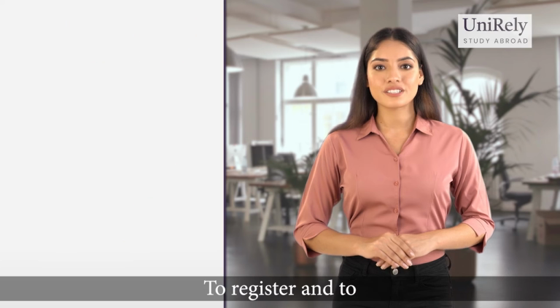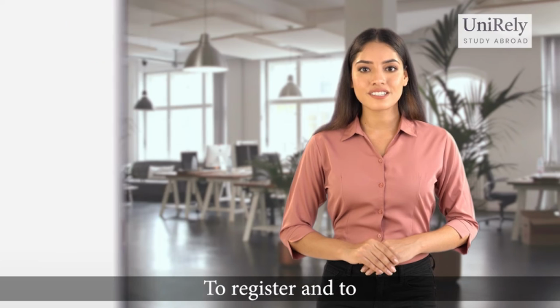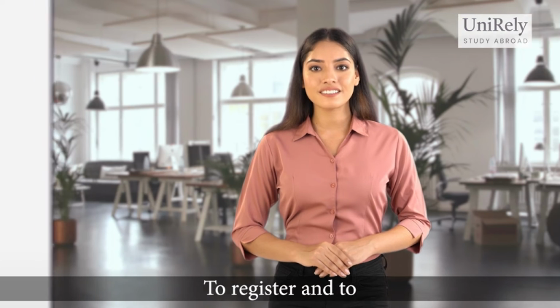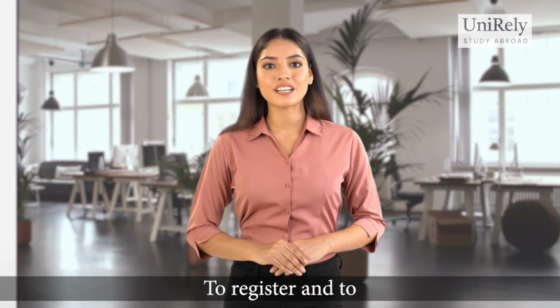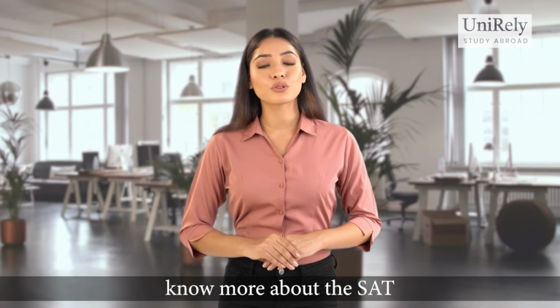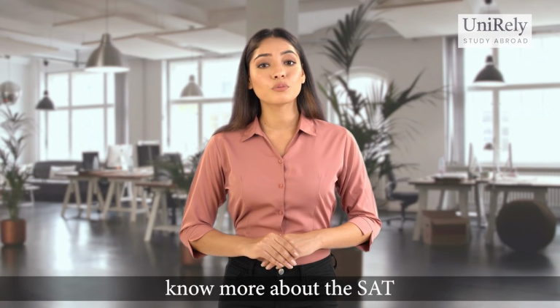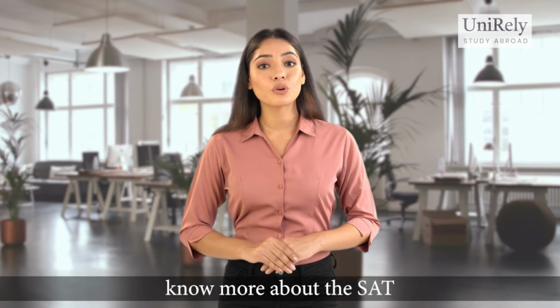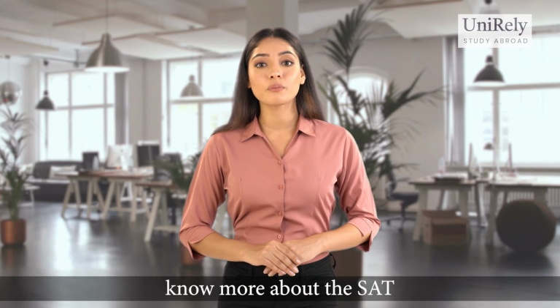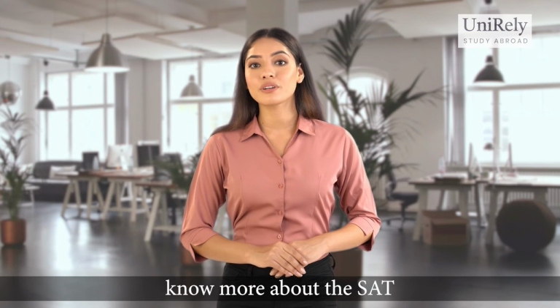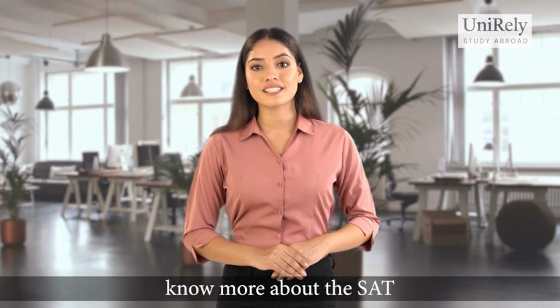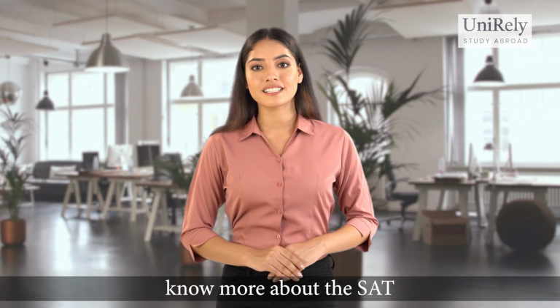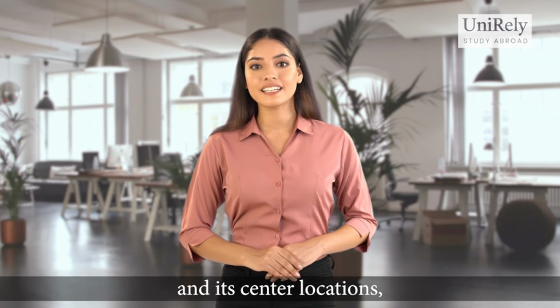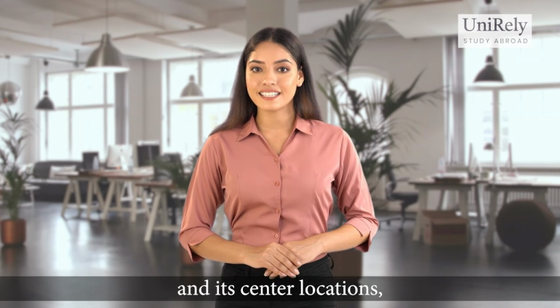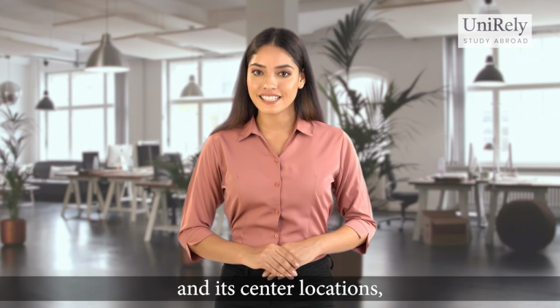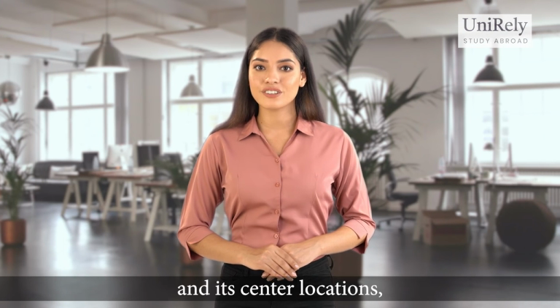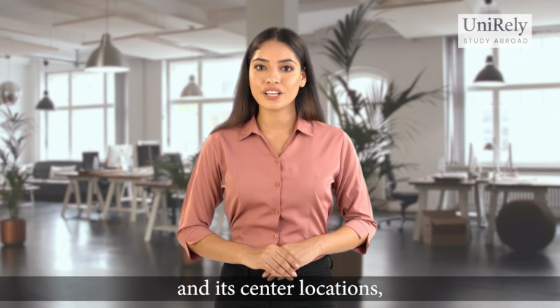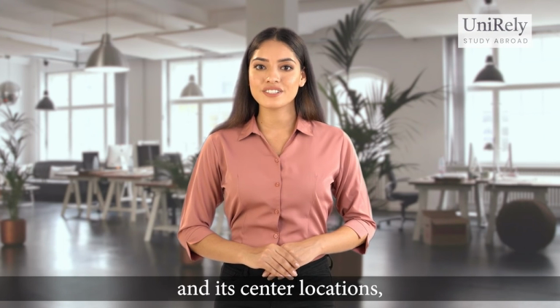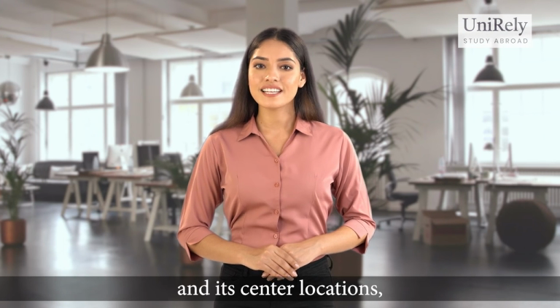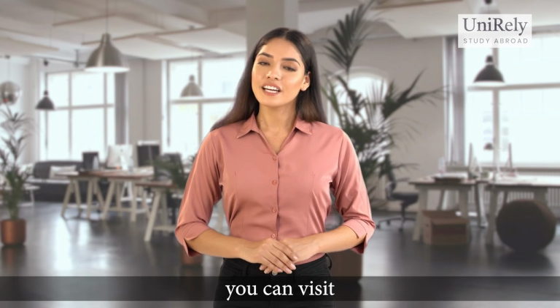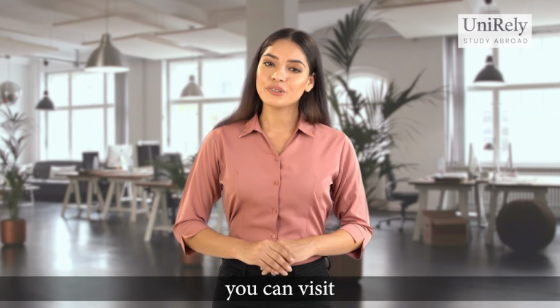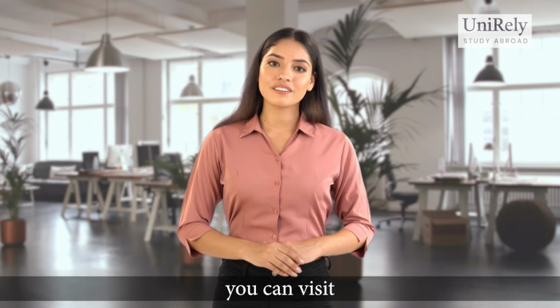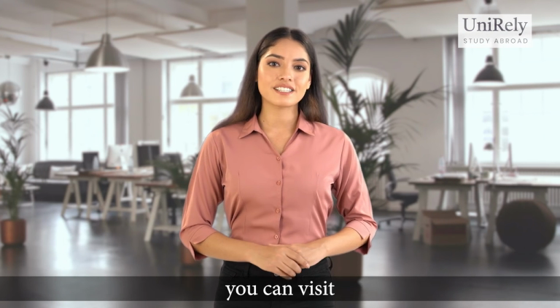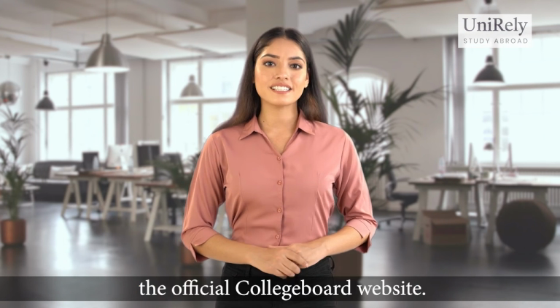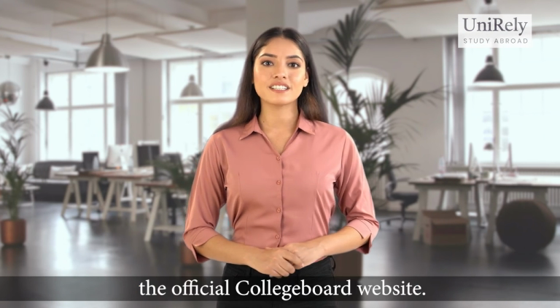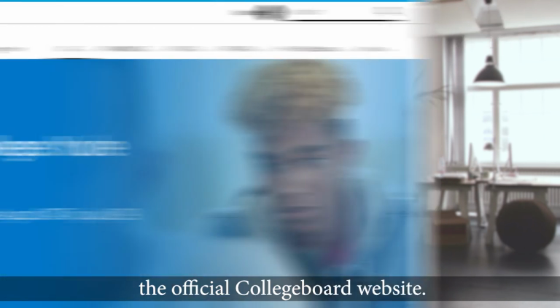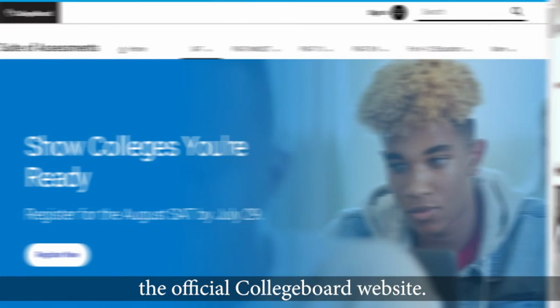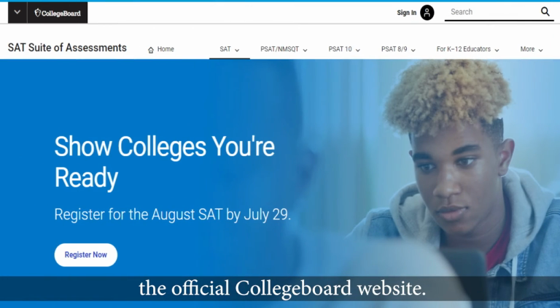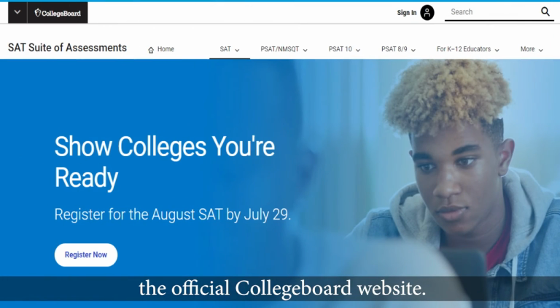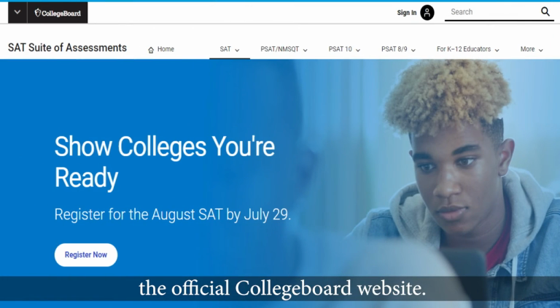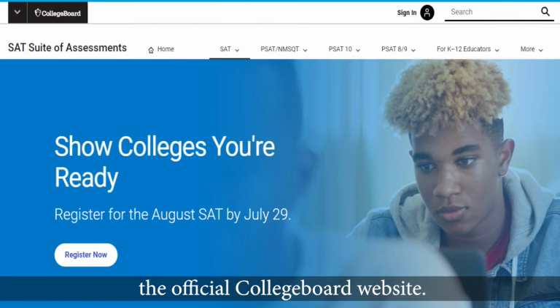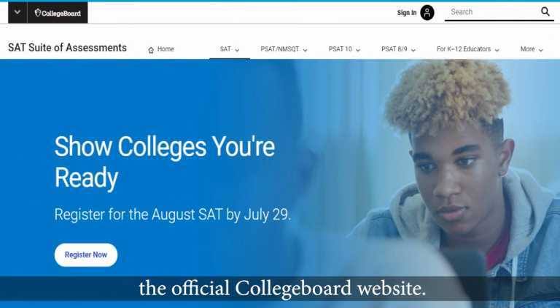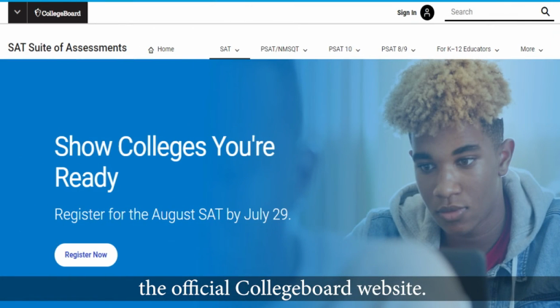To register and to know more about SAT and its testing locations, you can visit the official College Board website.